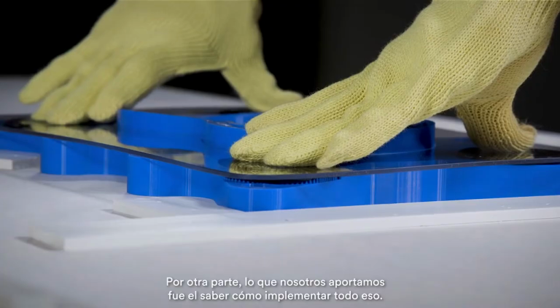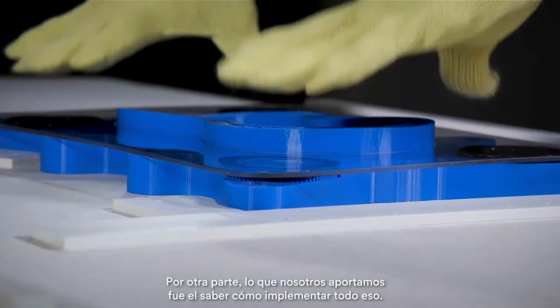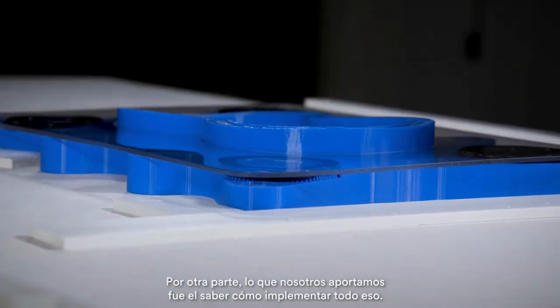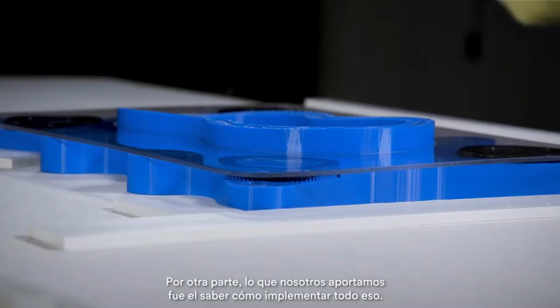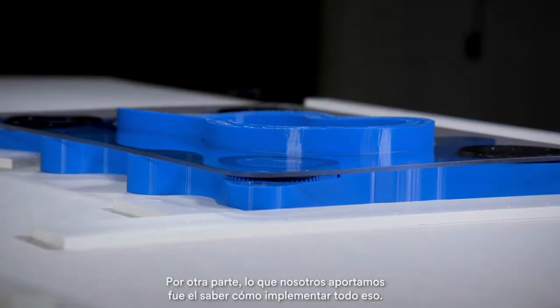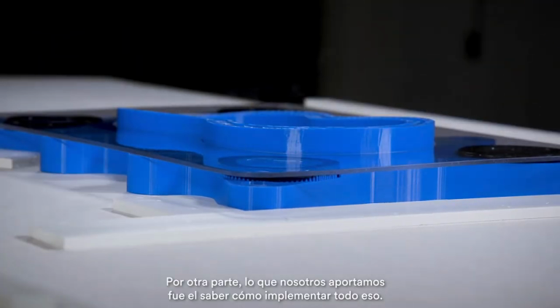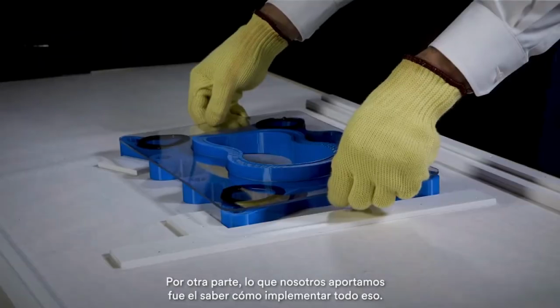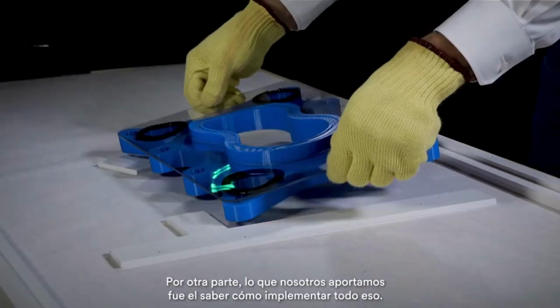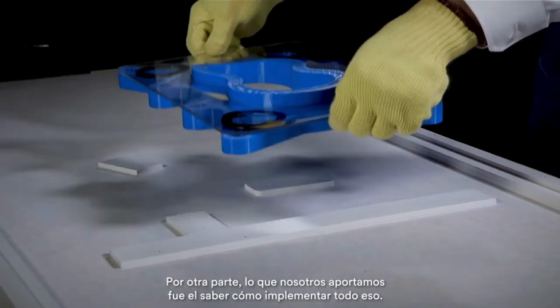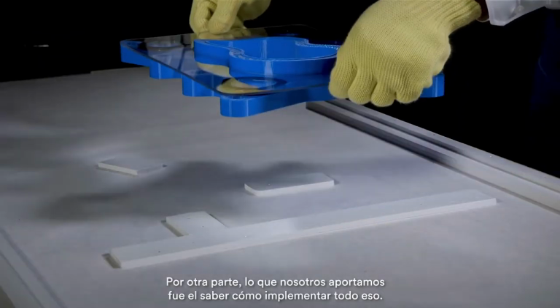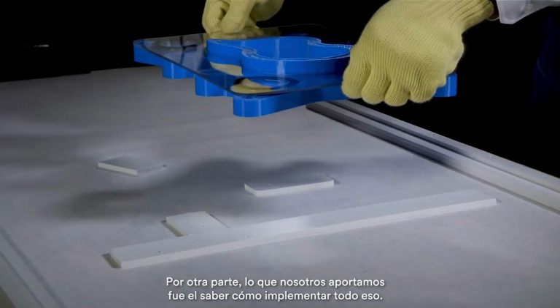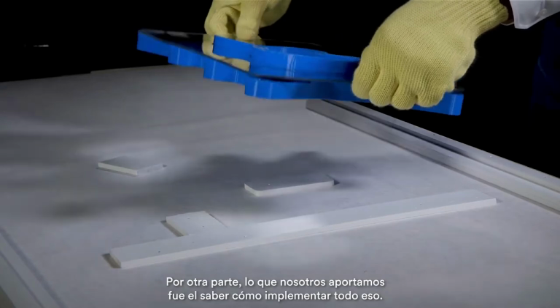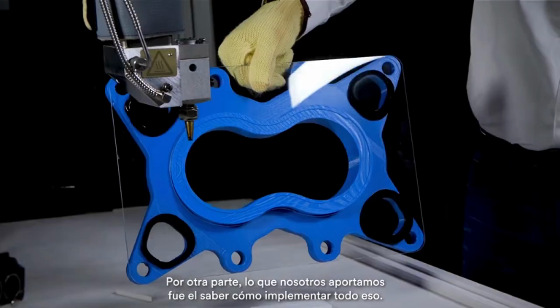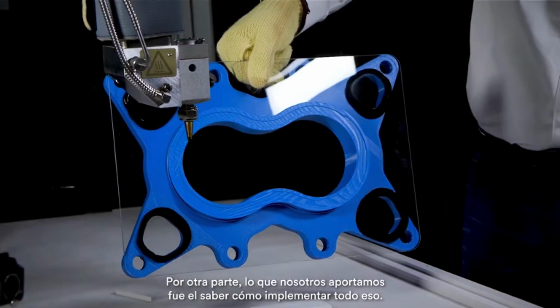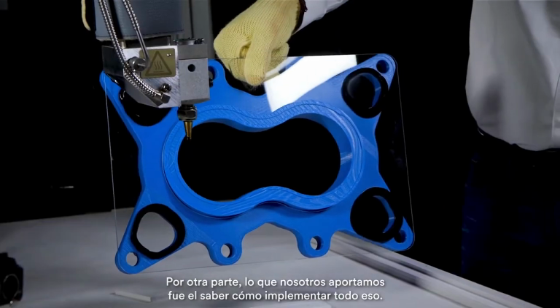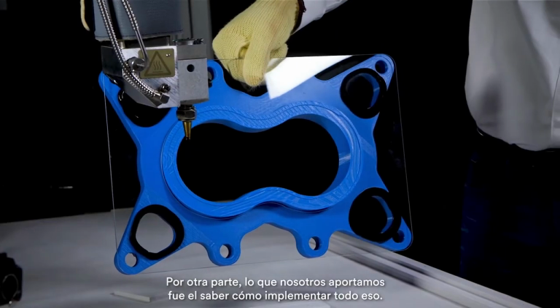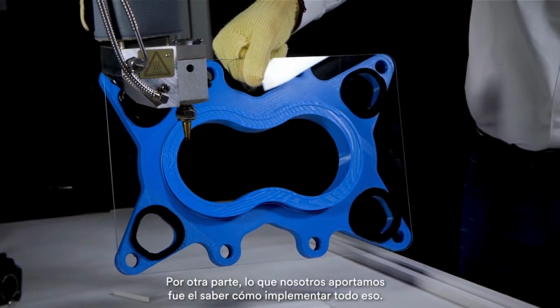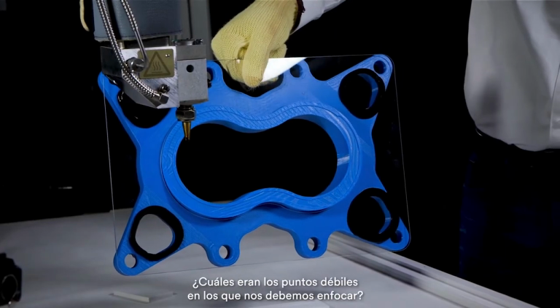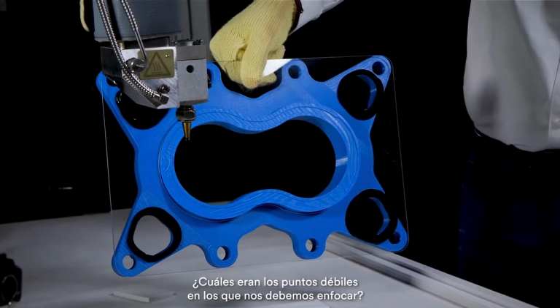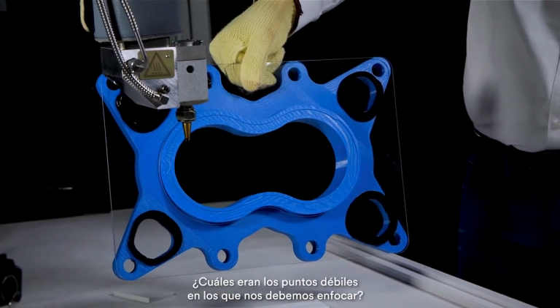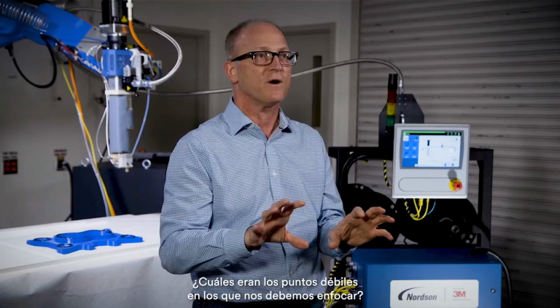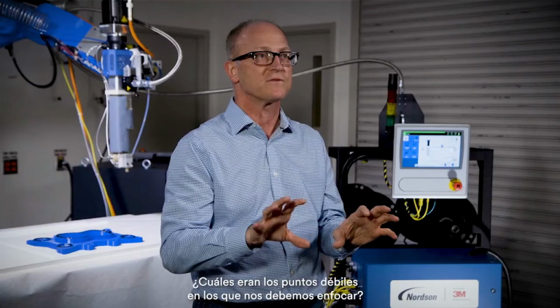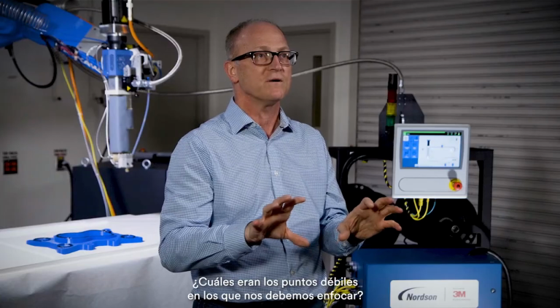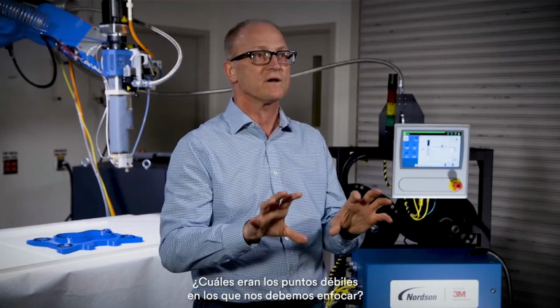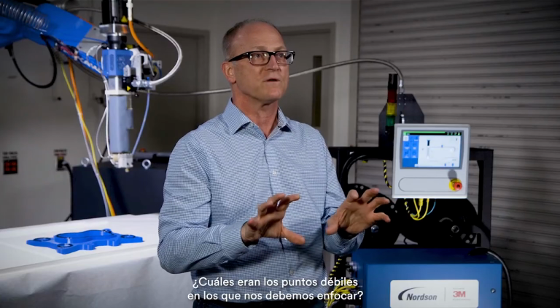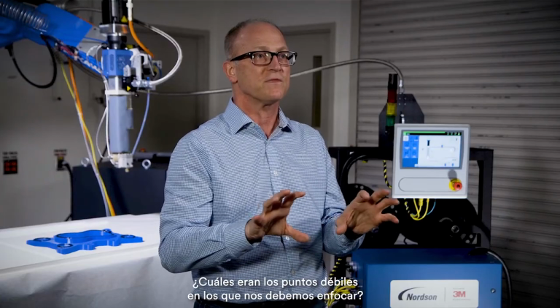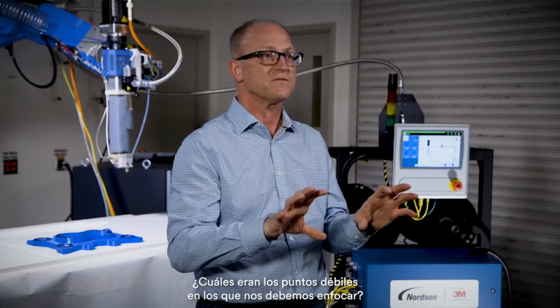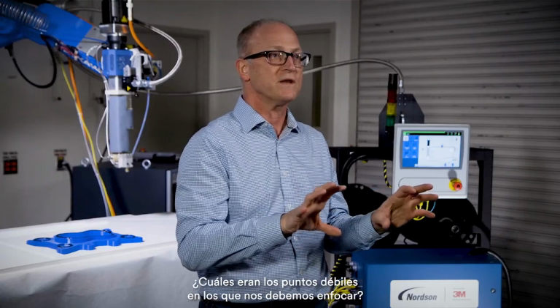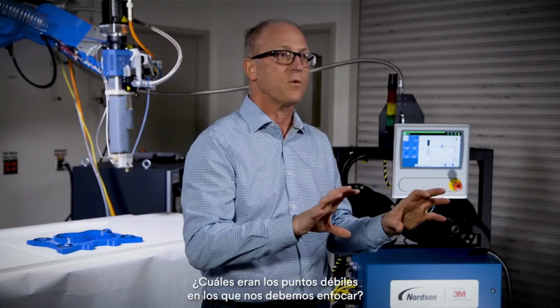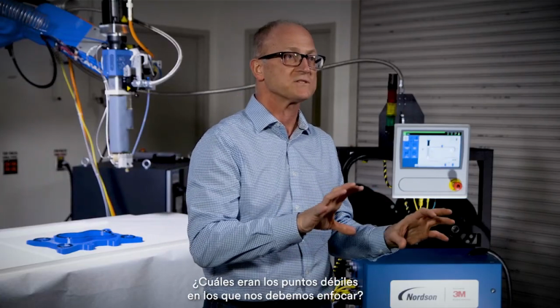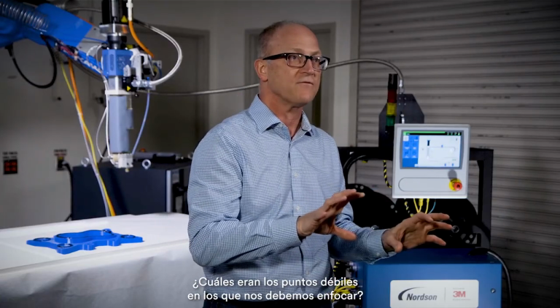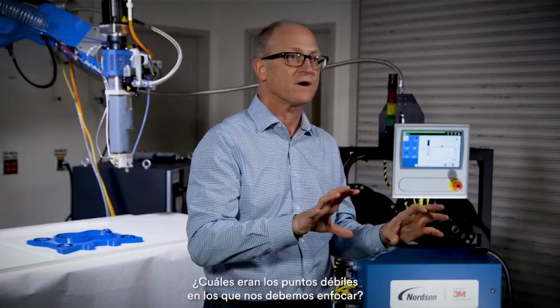What we brought to the table was the know-how of how to implement all of that — what are the pain points, what are the things that we need to watch out for.